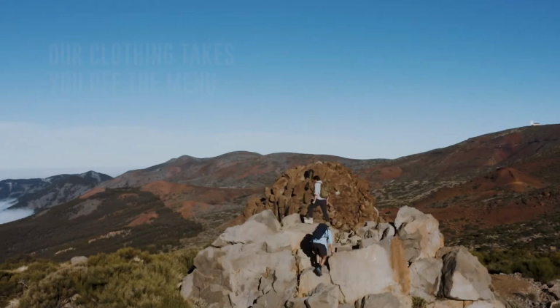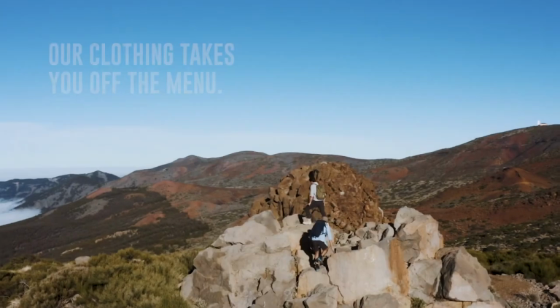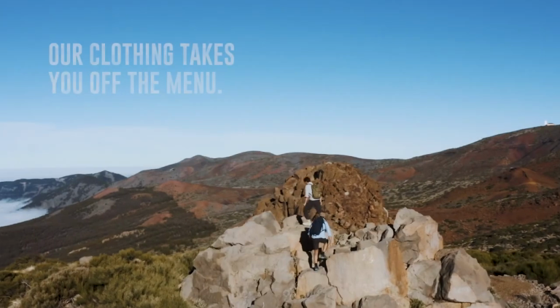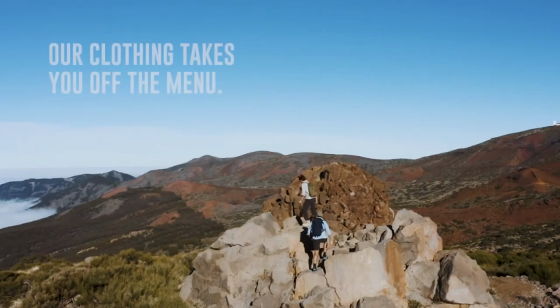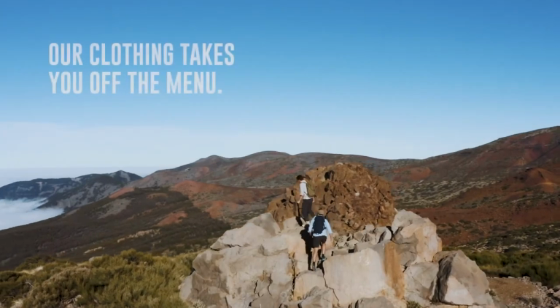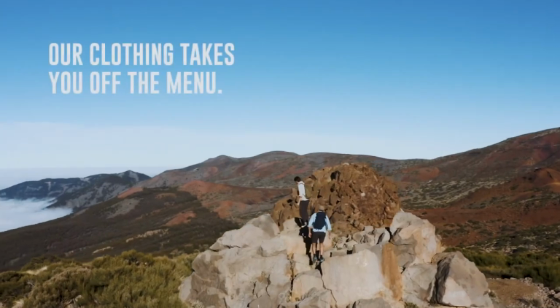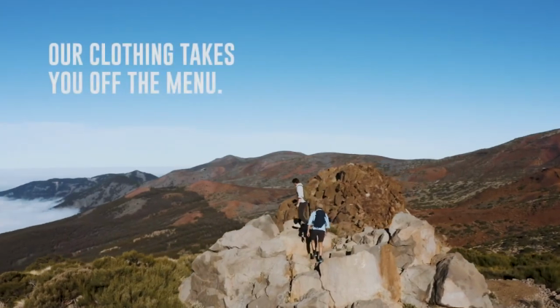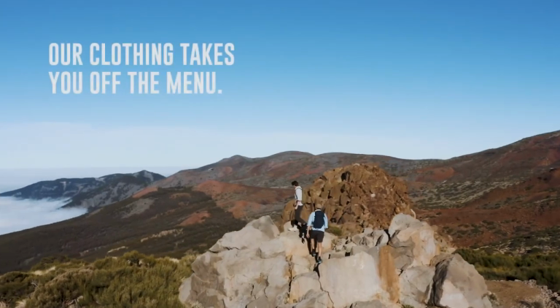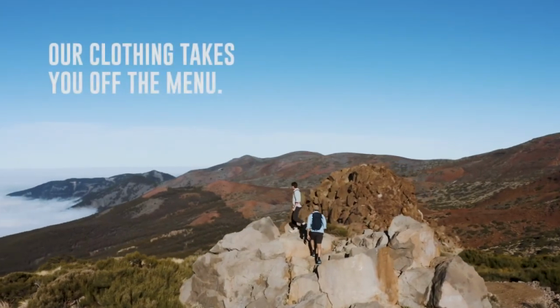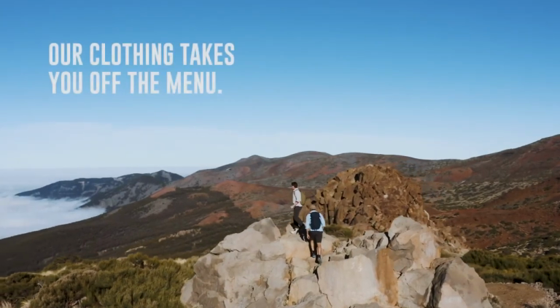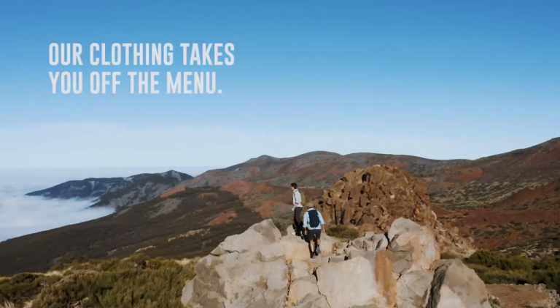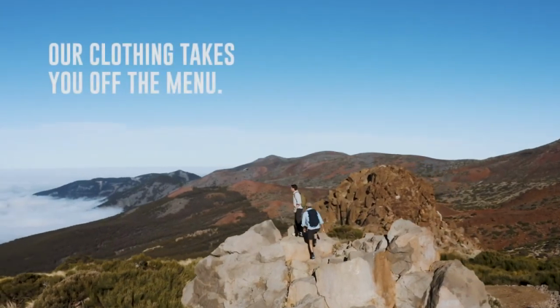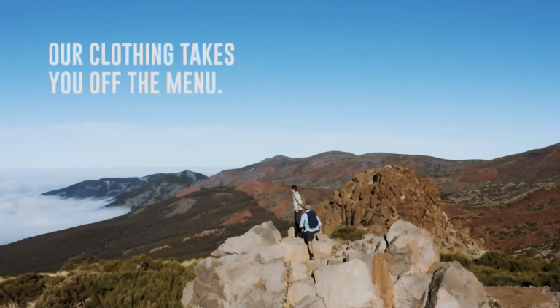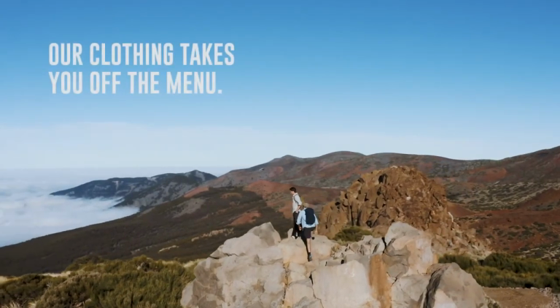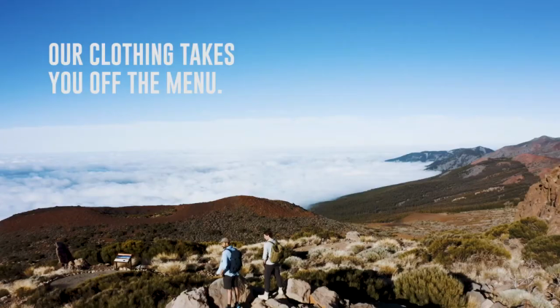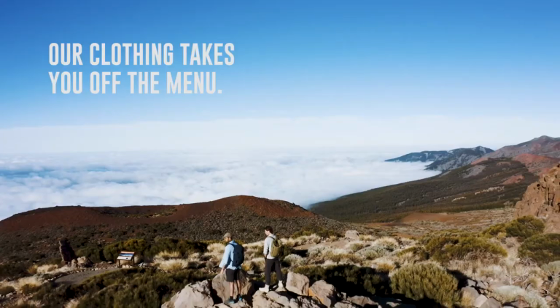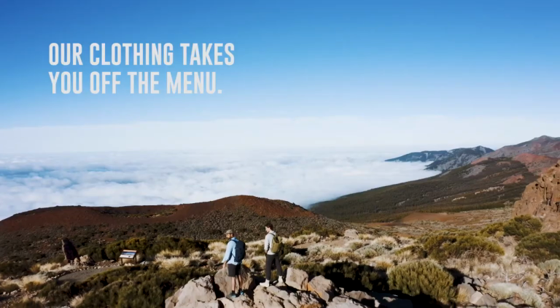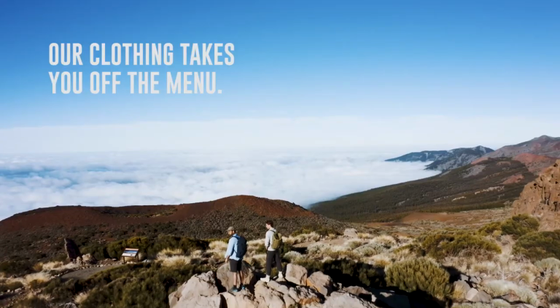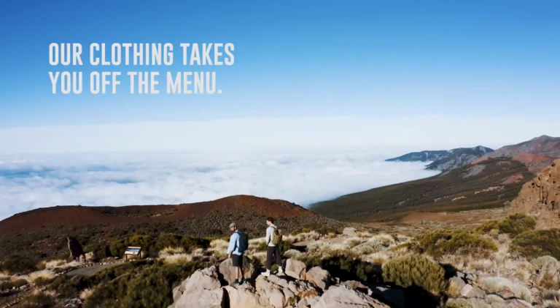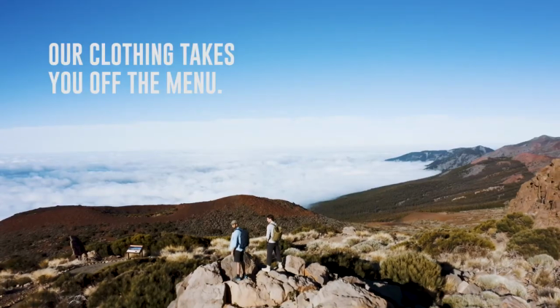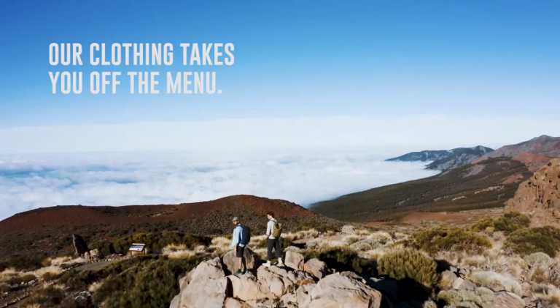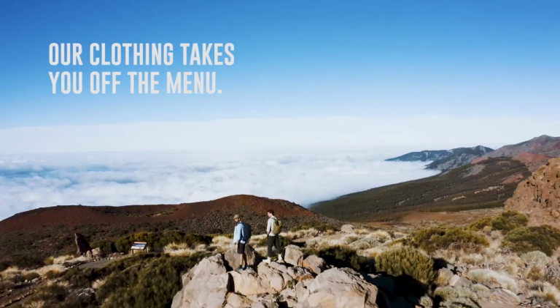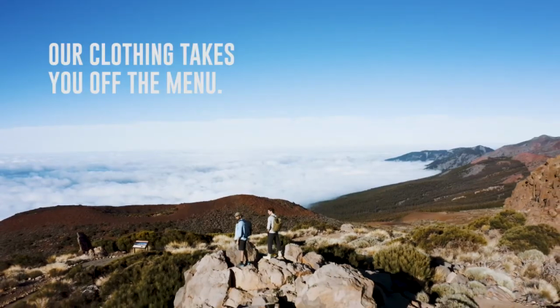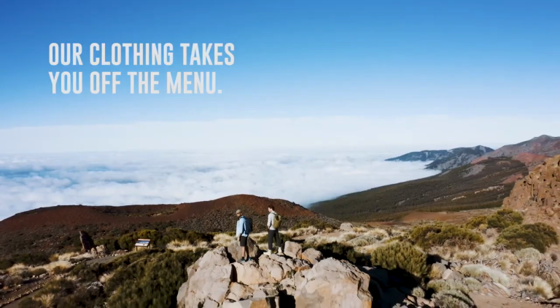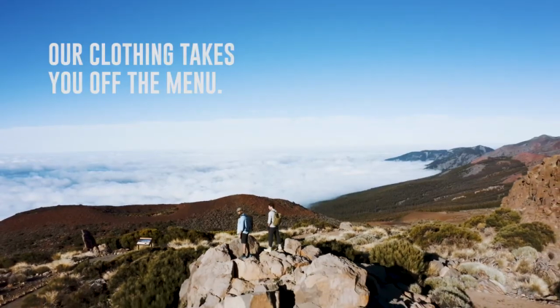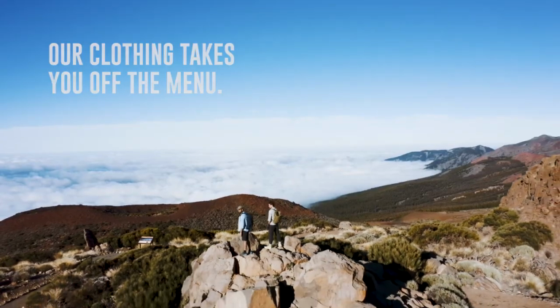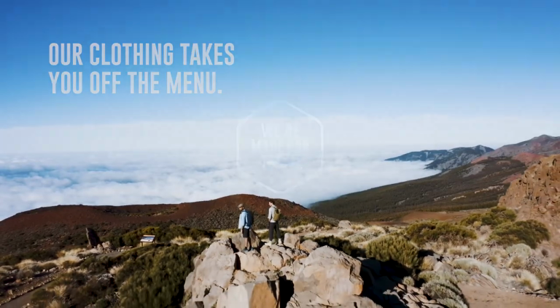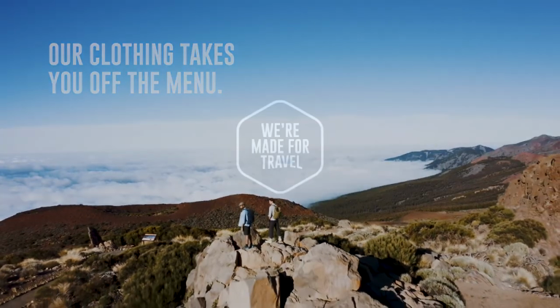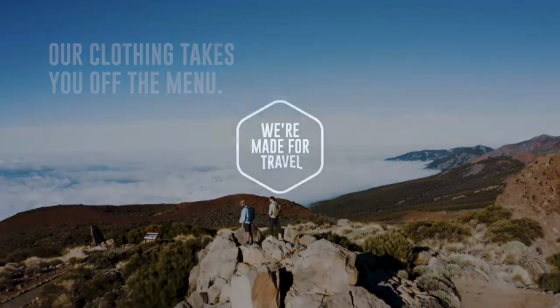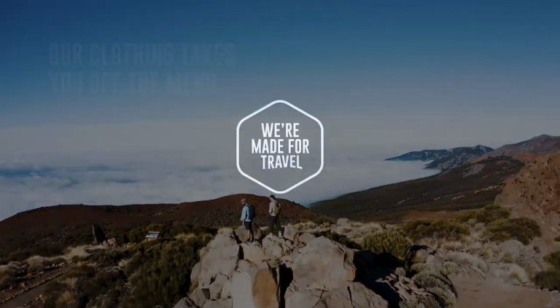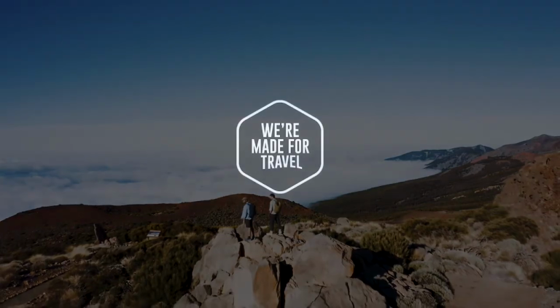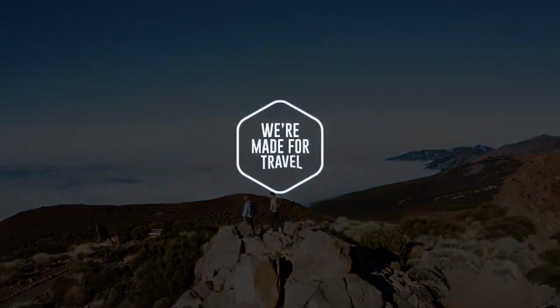Our Nozilife clothing takes you off the menu, allowing you to enjoy your adventures carefree.